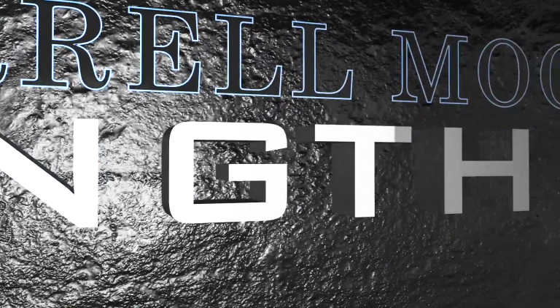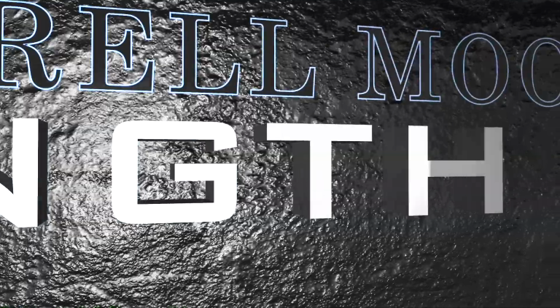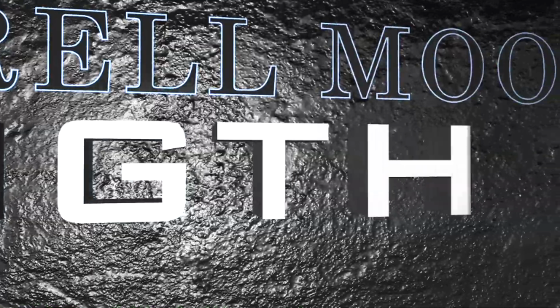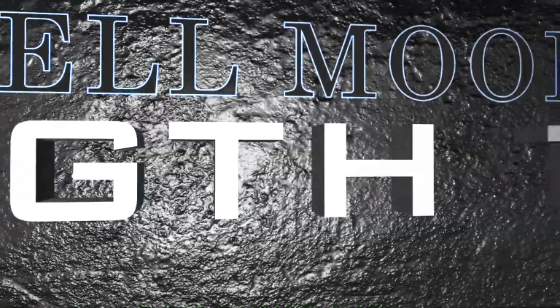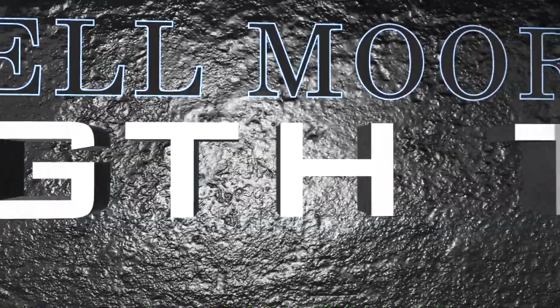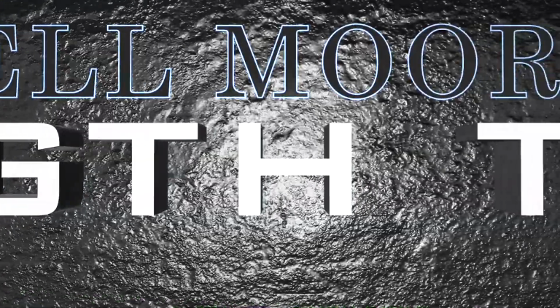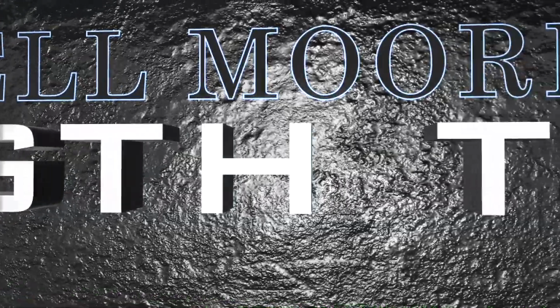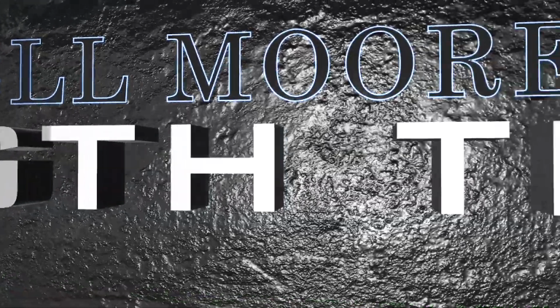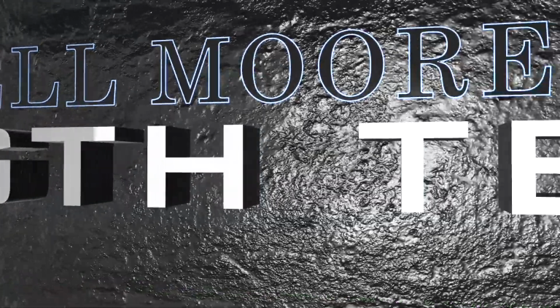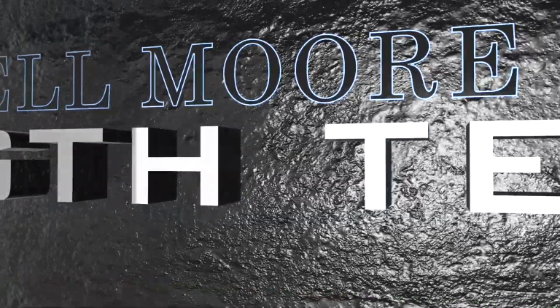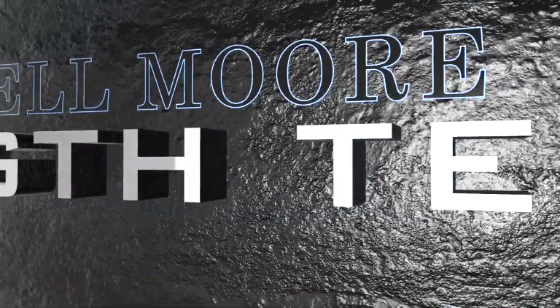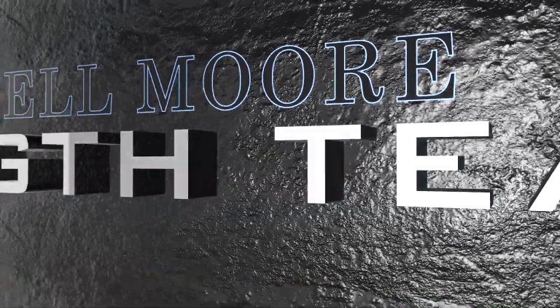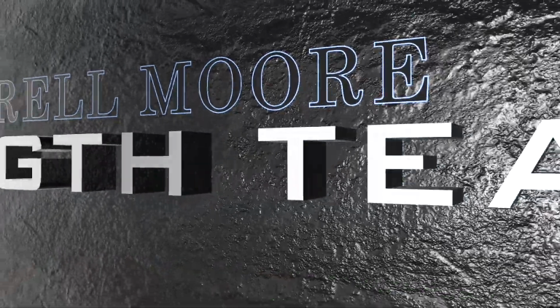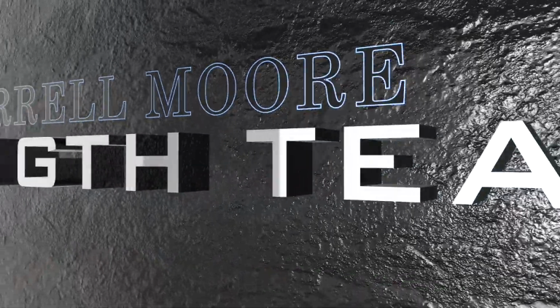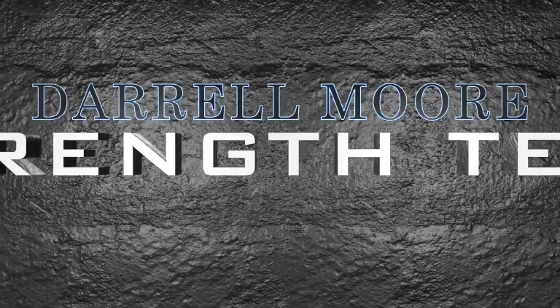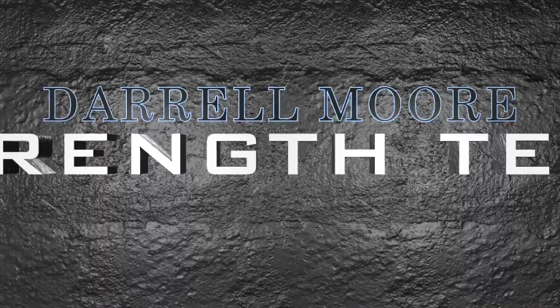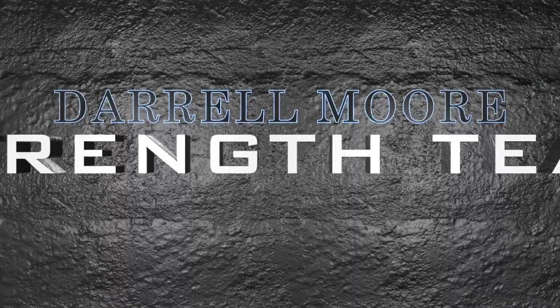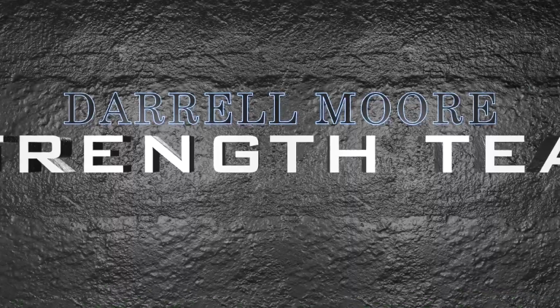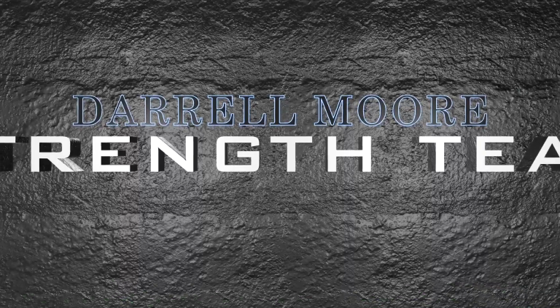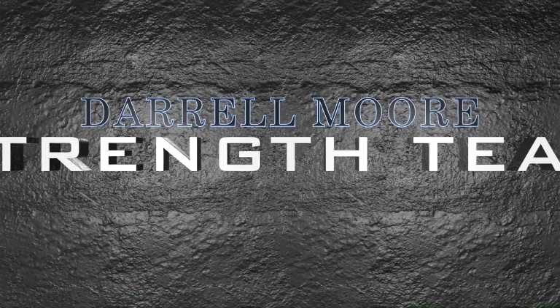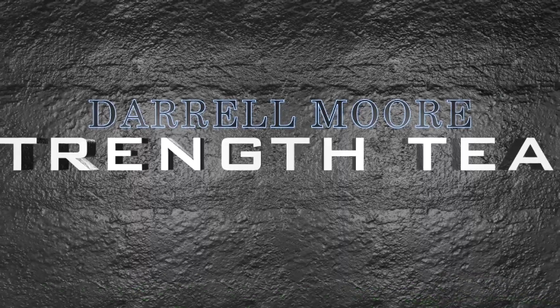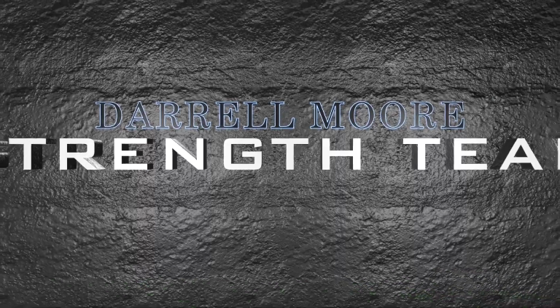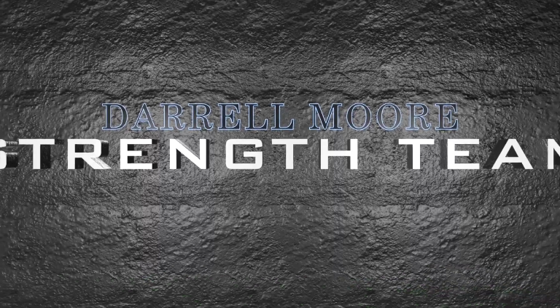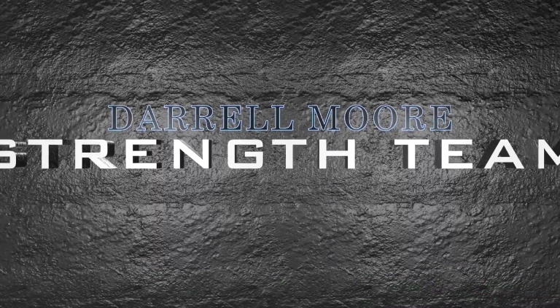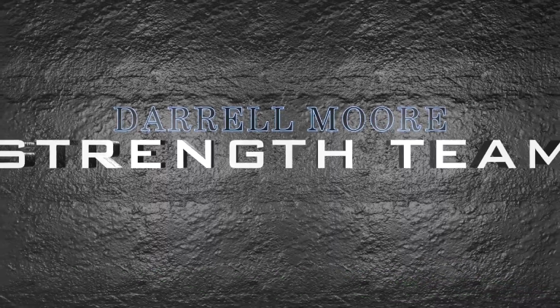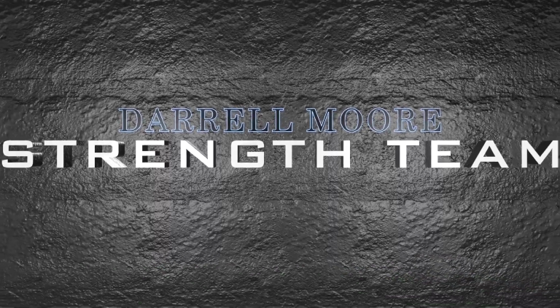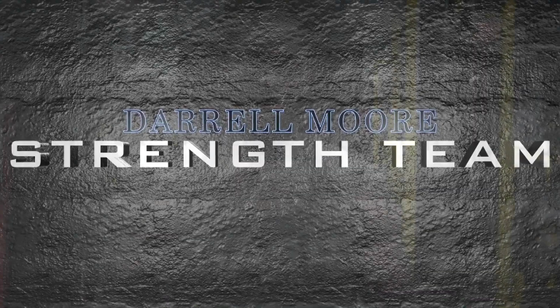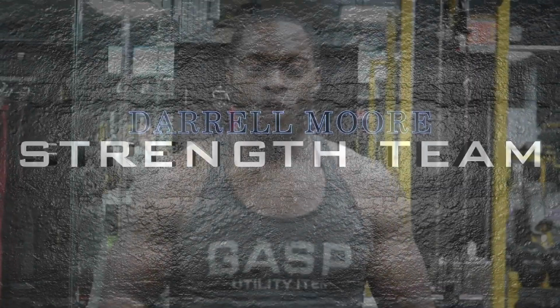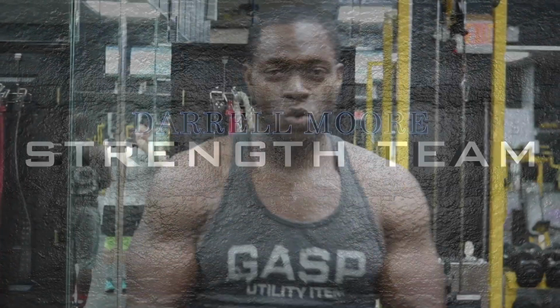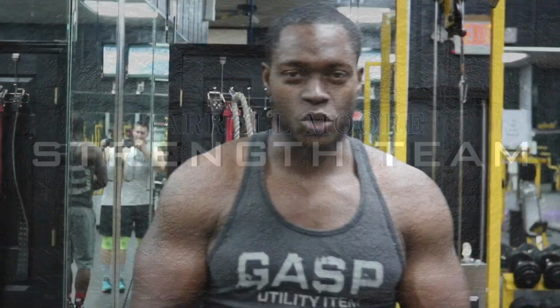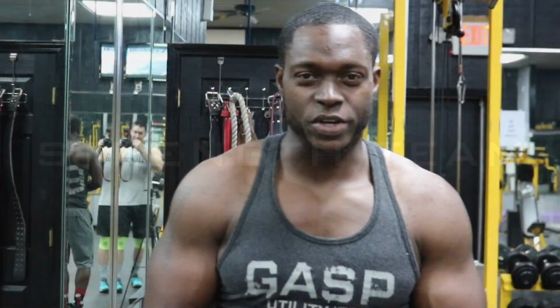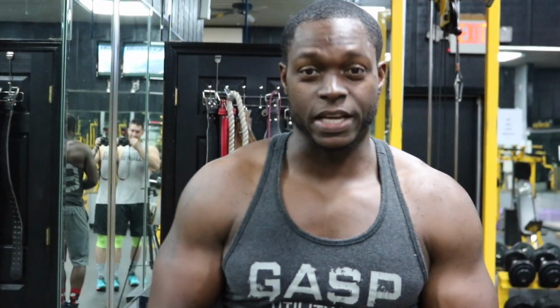You have to eat the dream. You have to sleep the dream. You have to dream the dream. What's going on, strength team?